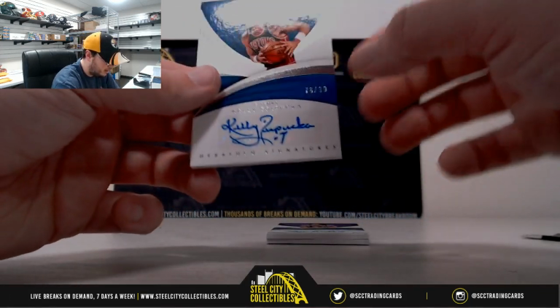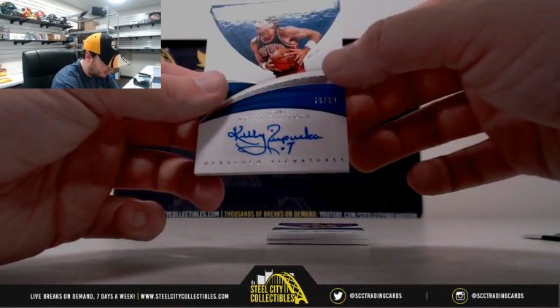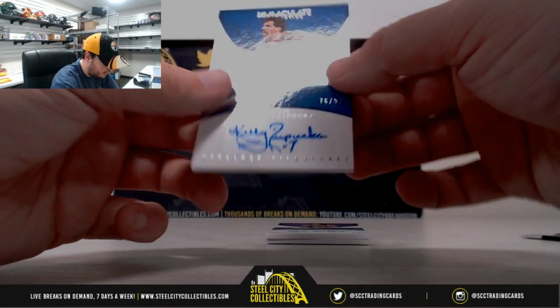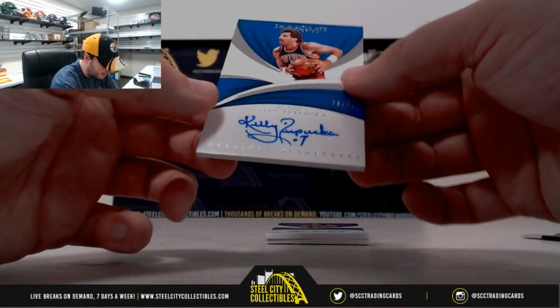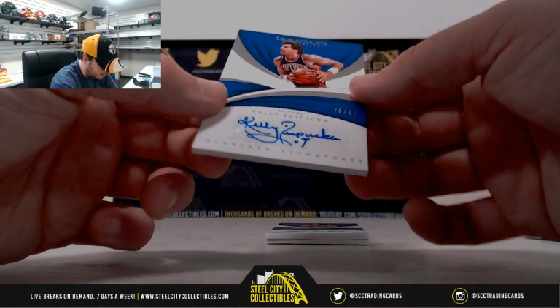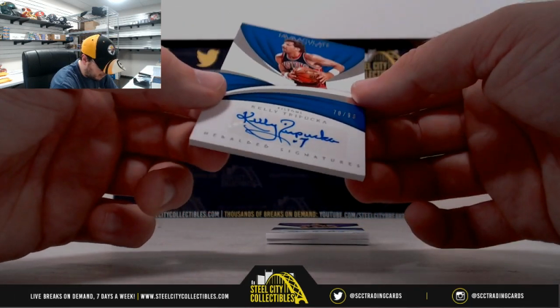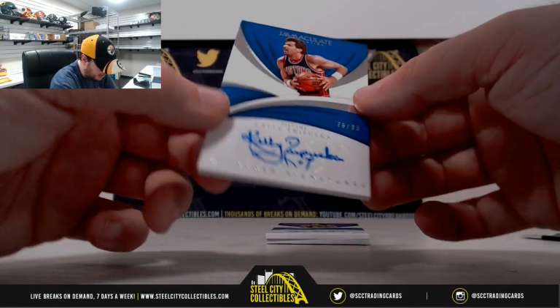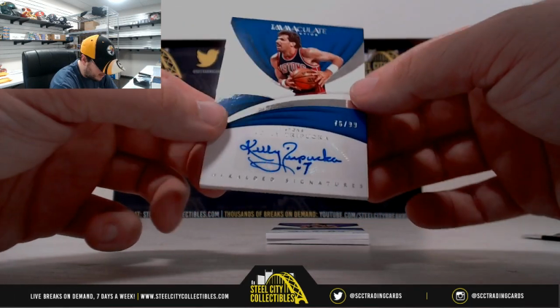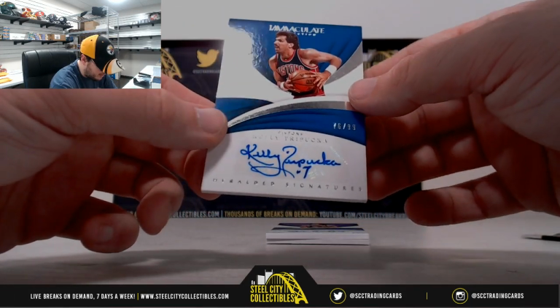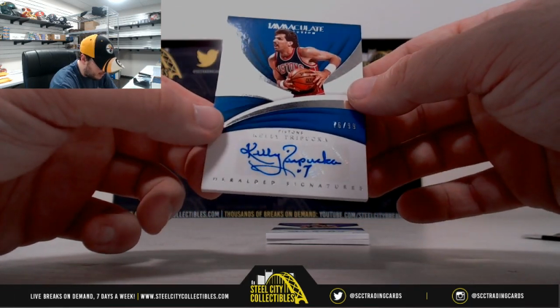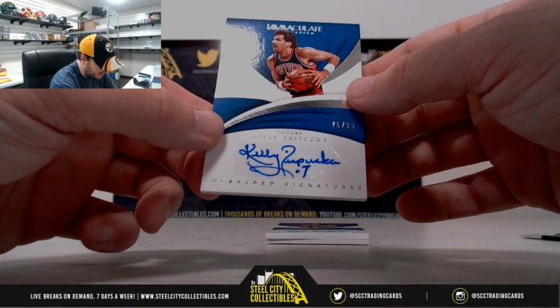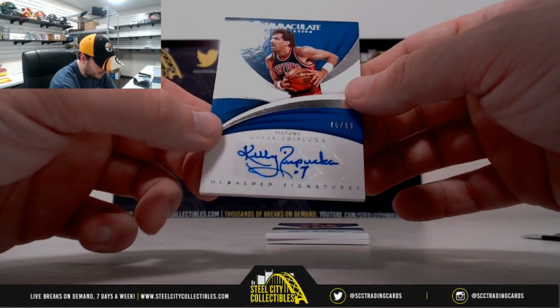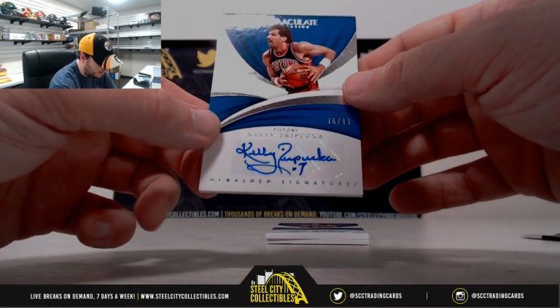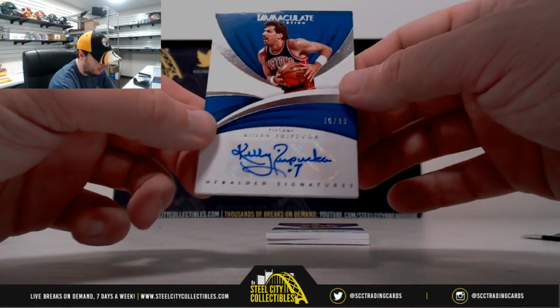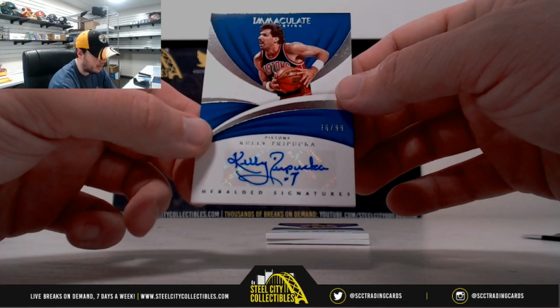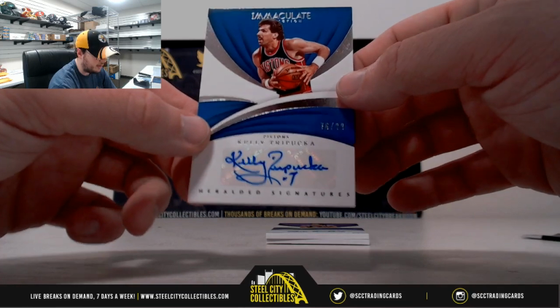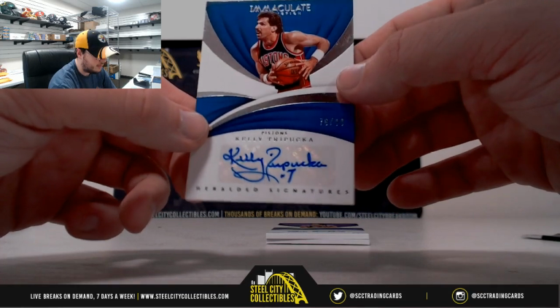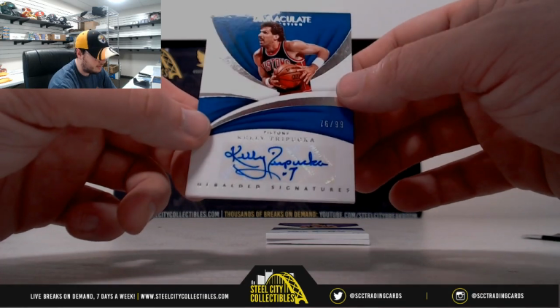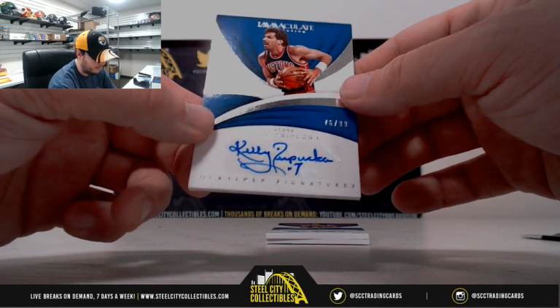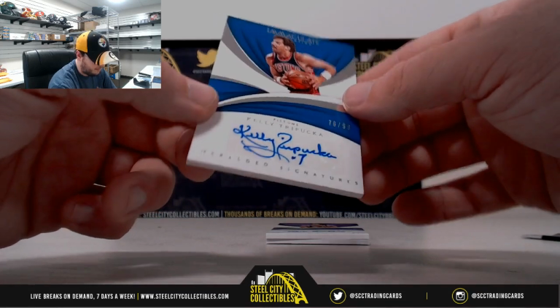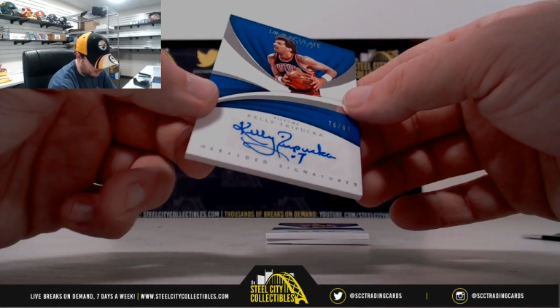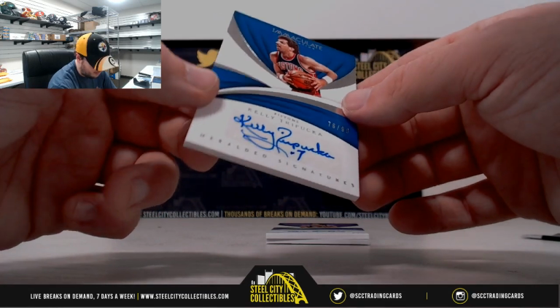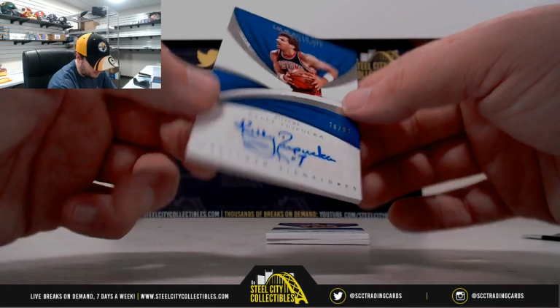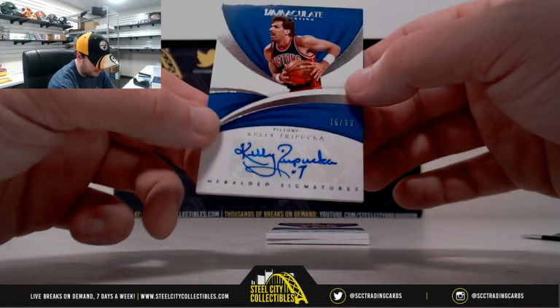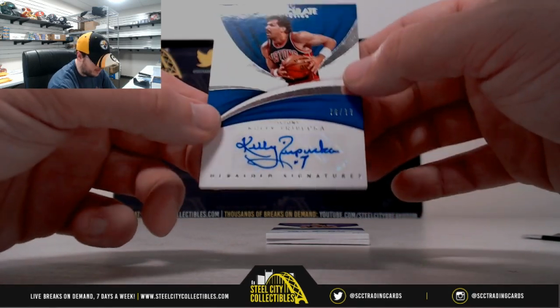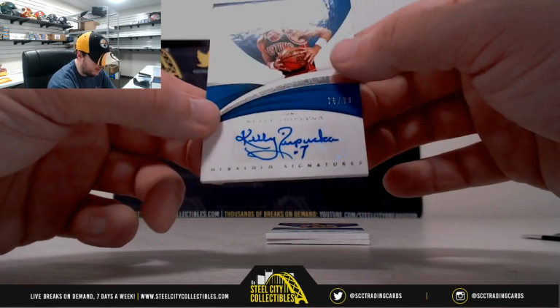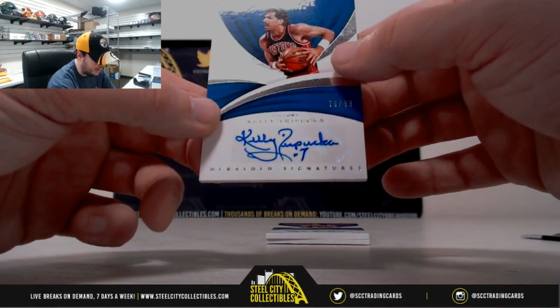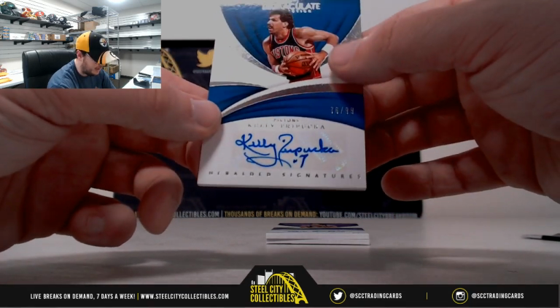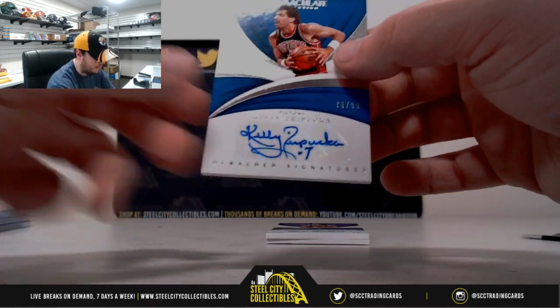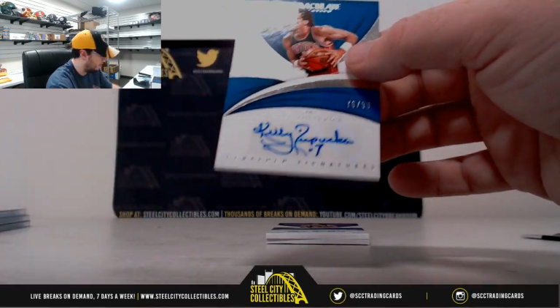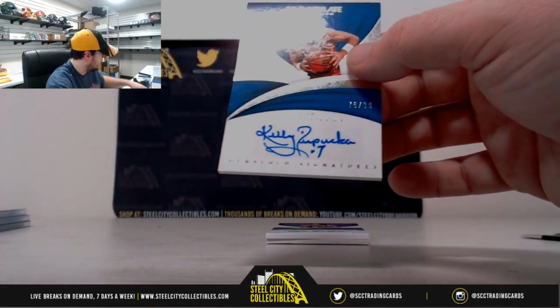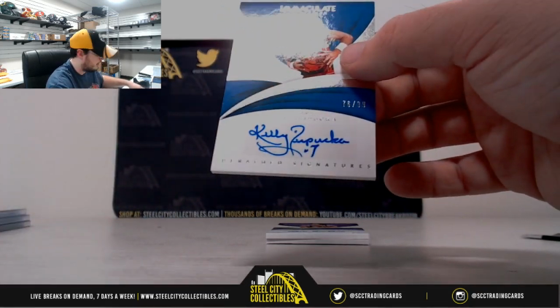Next up here, from the Pistons, Kelly Tripucka, number 76 of 99, heralded signatures.